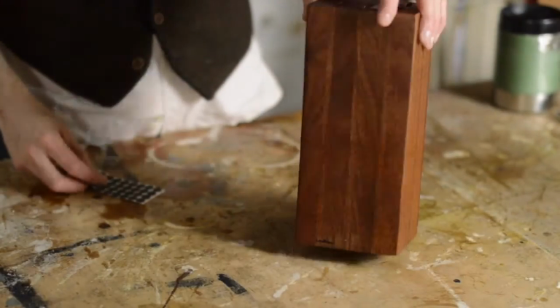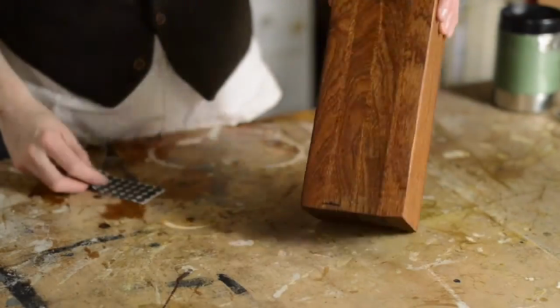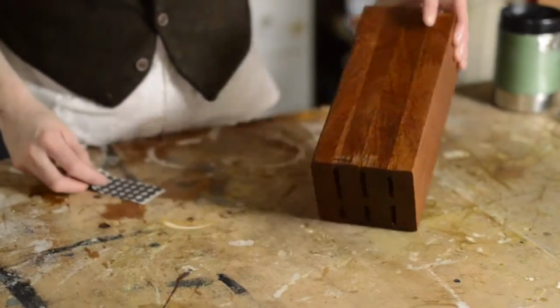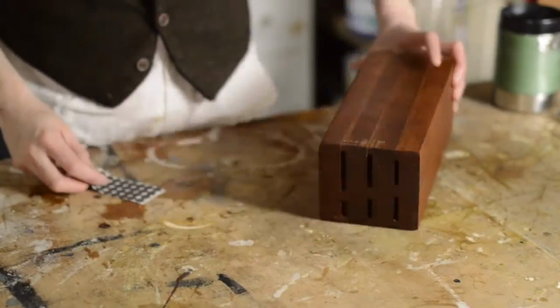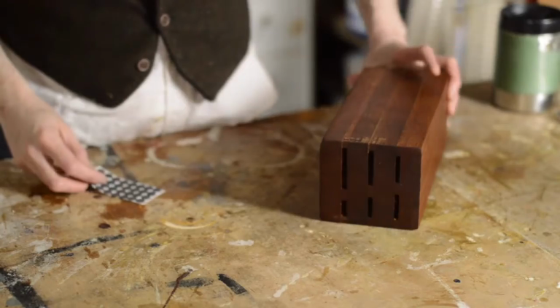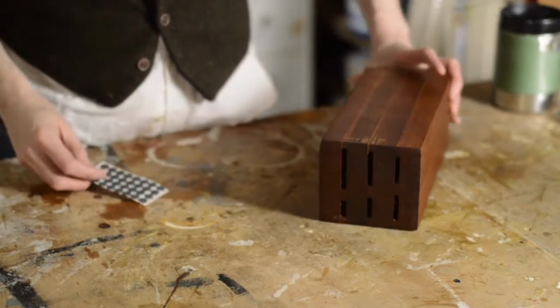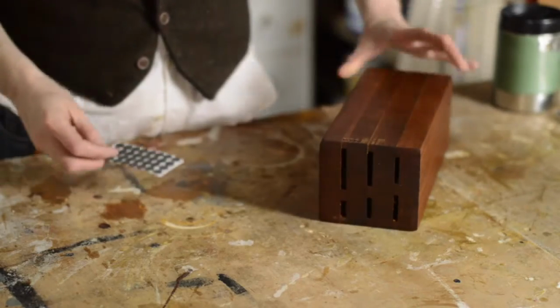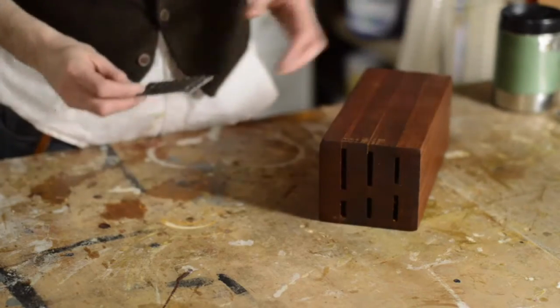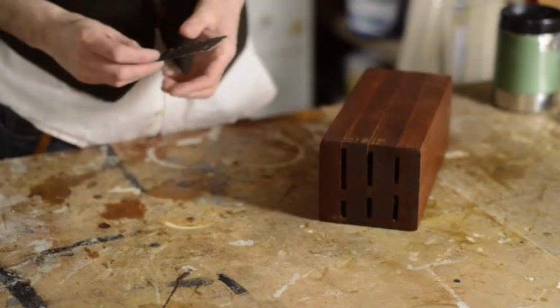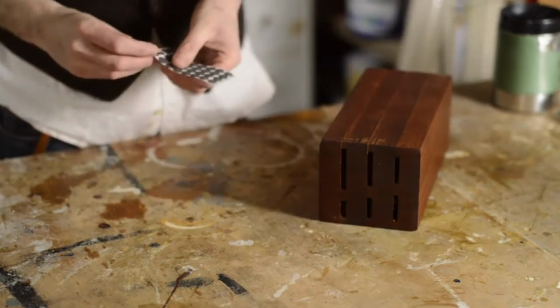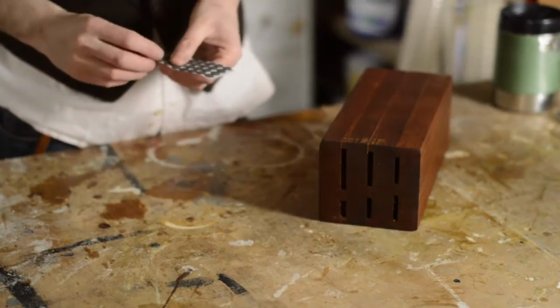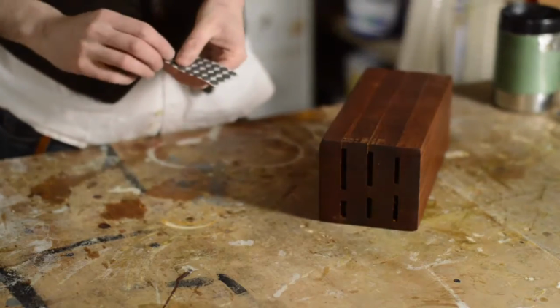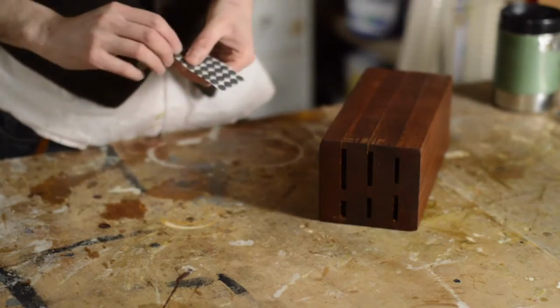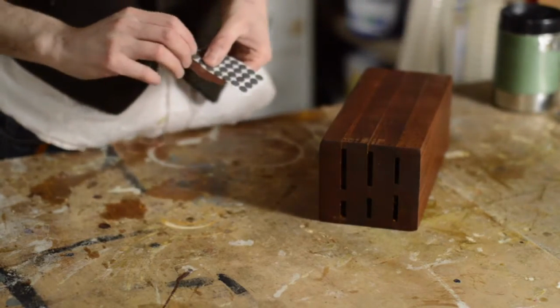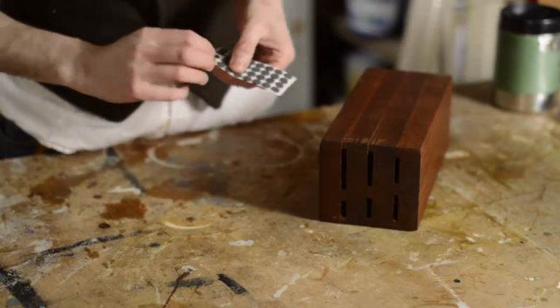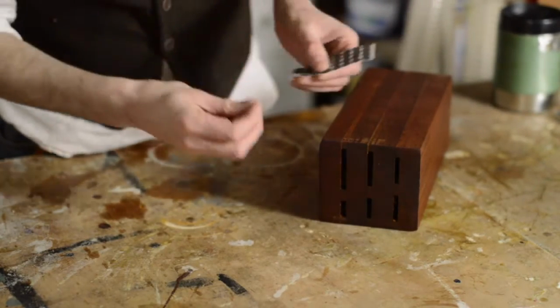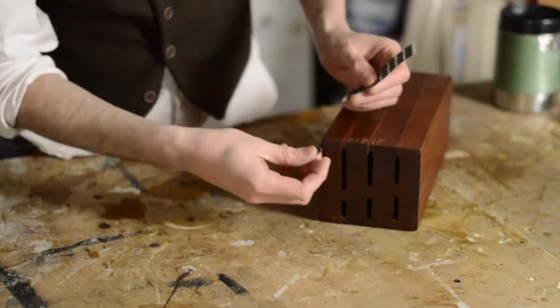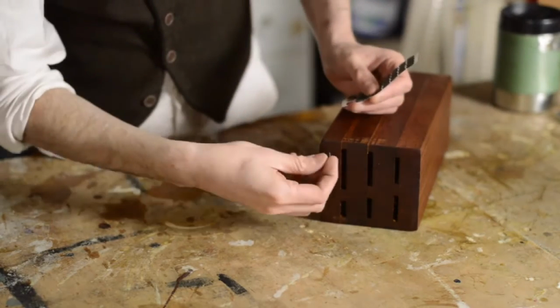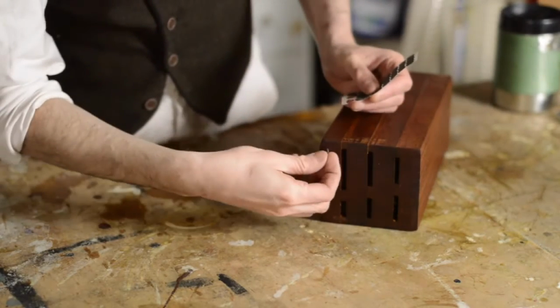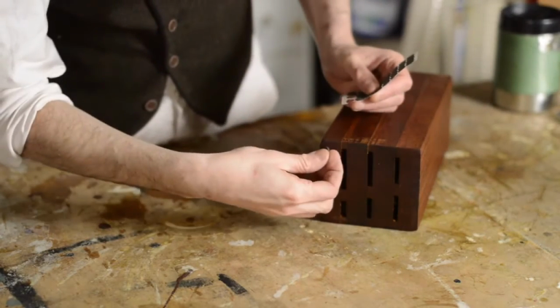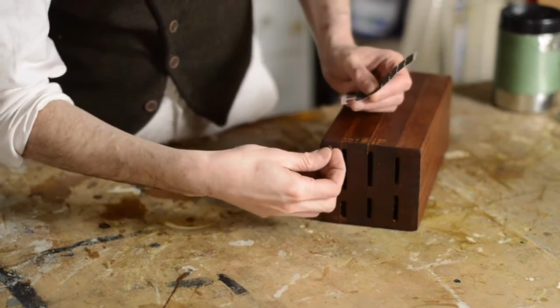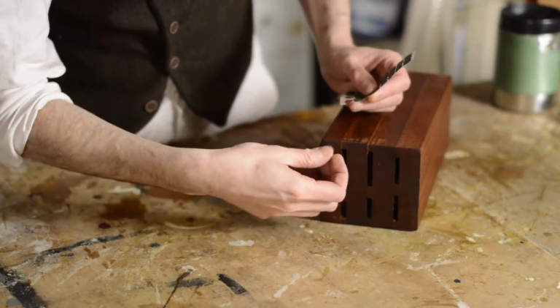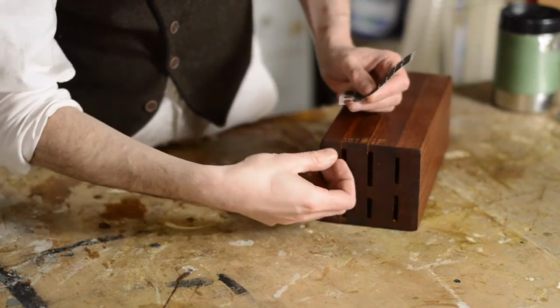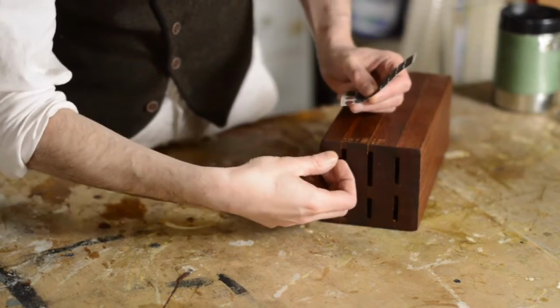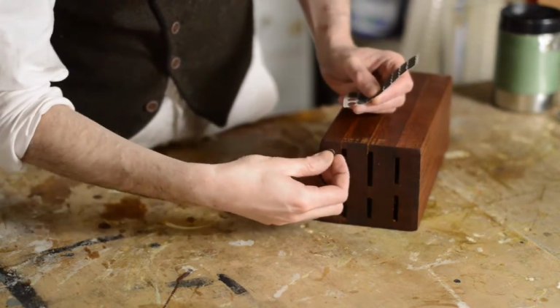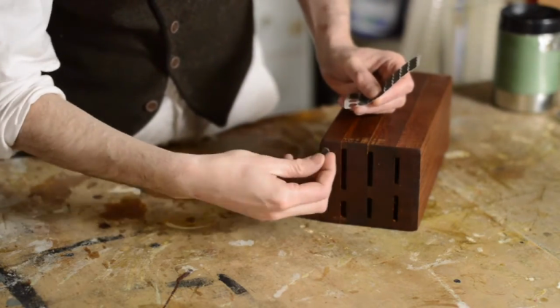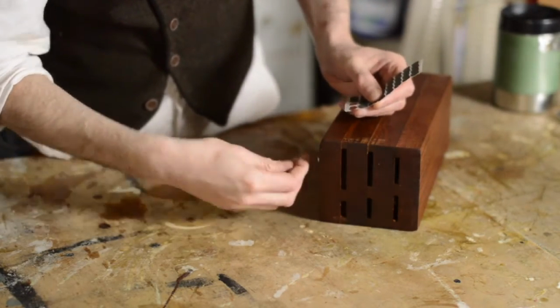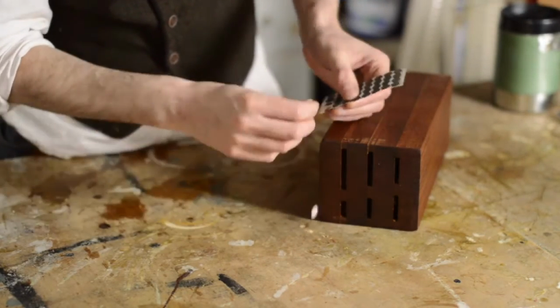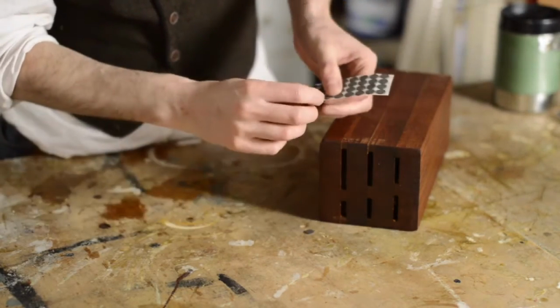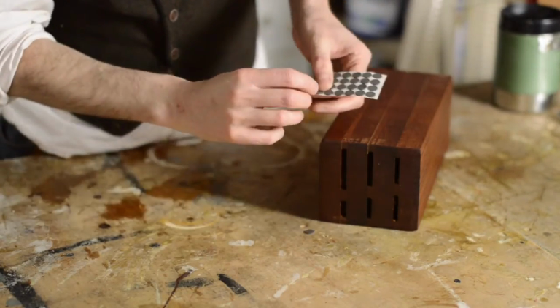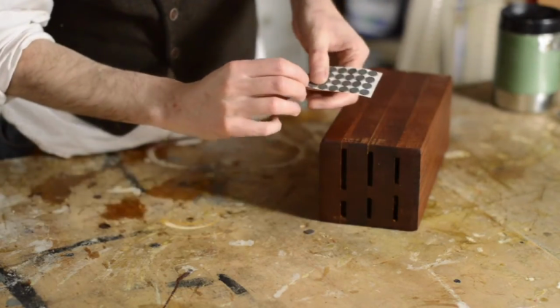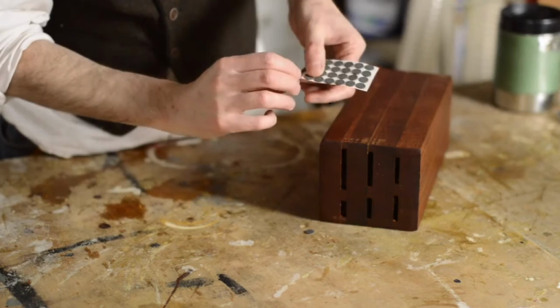To stop it sliding all over the work surface, I'm just going to put some rubber feet on the bottom of it — that is, if I can get them to stick on.